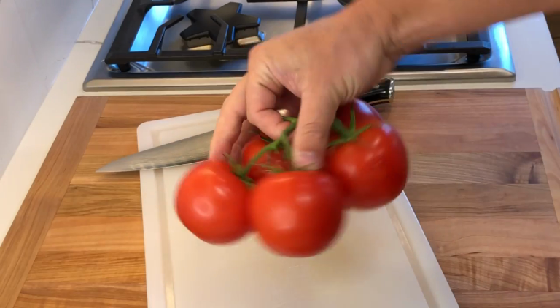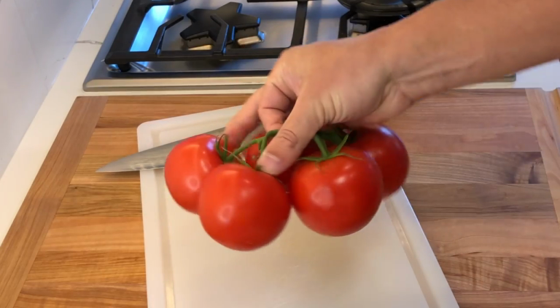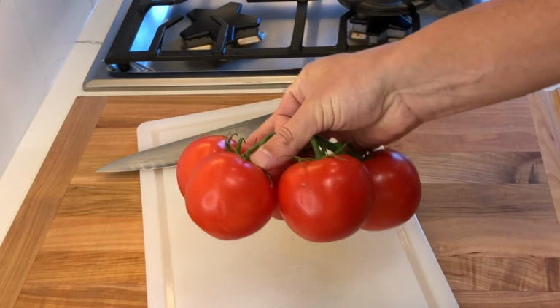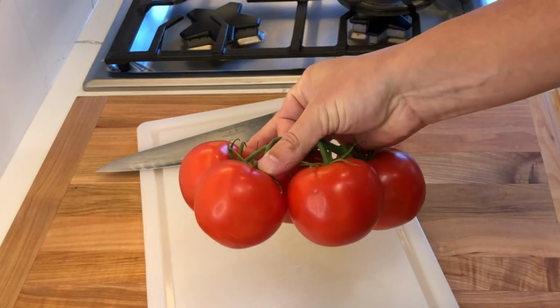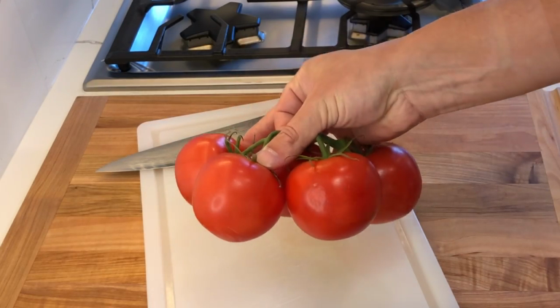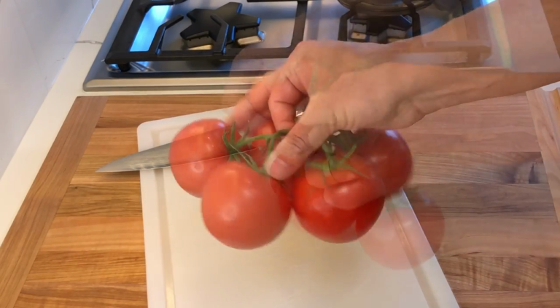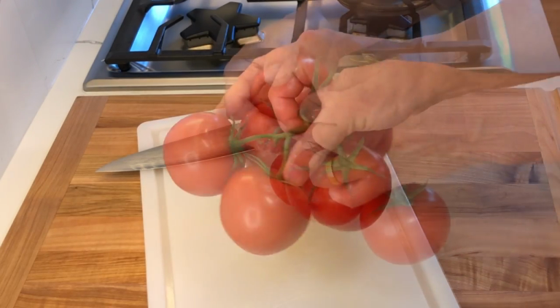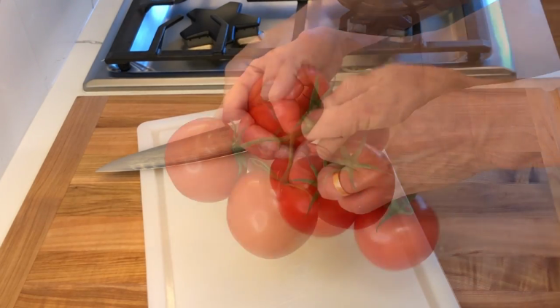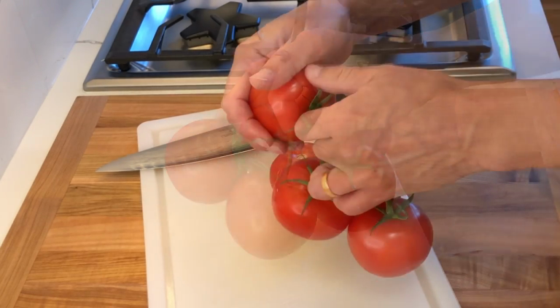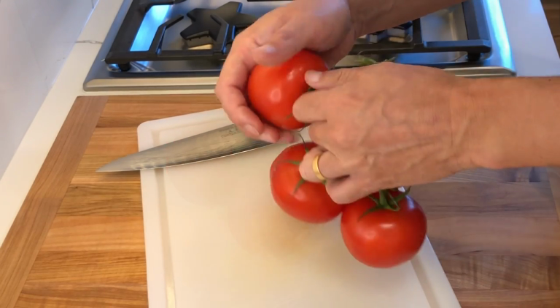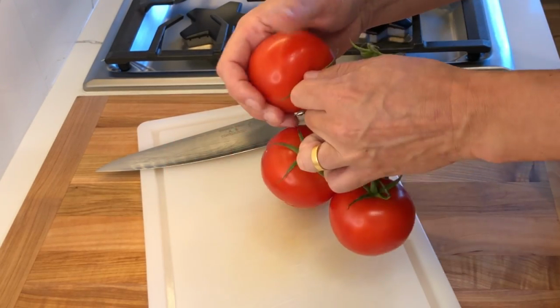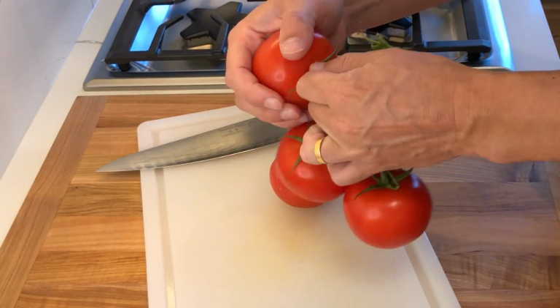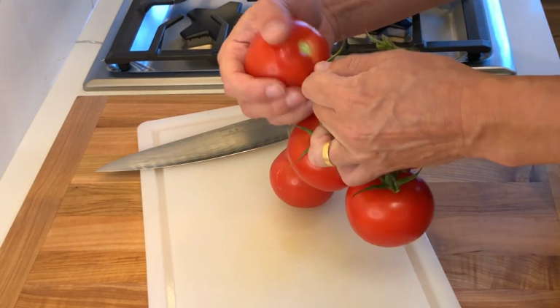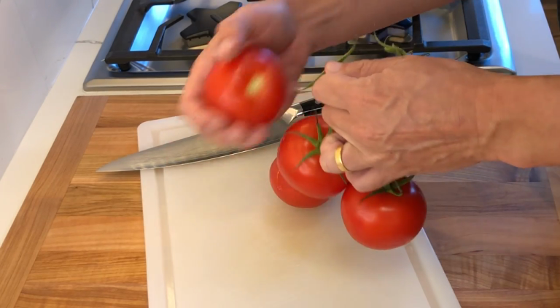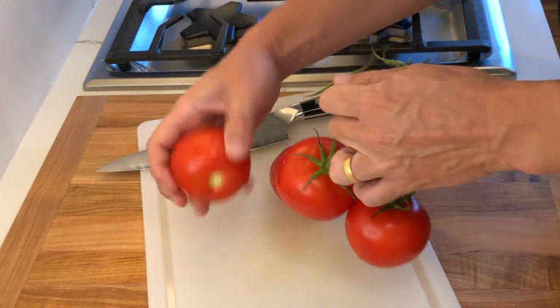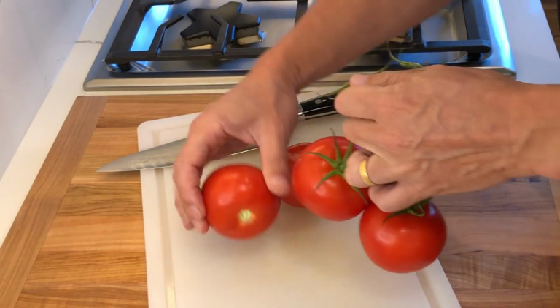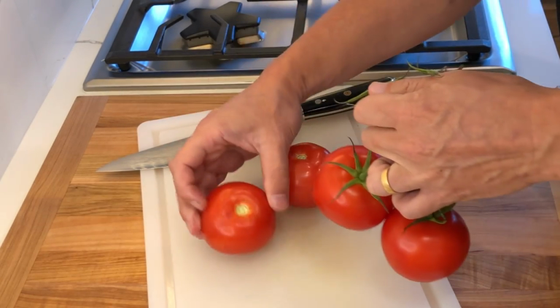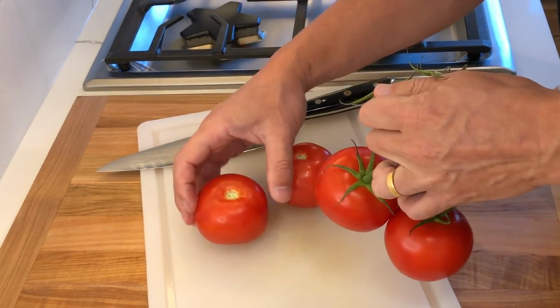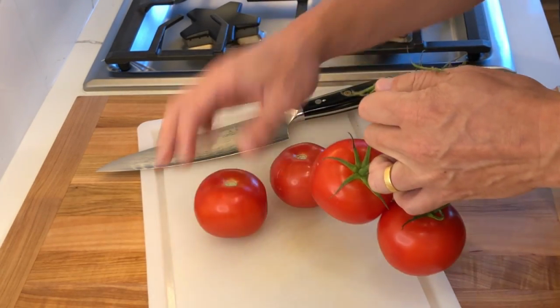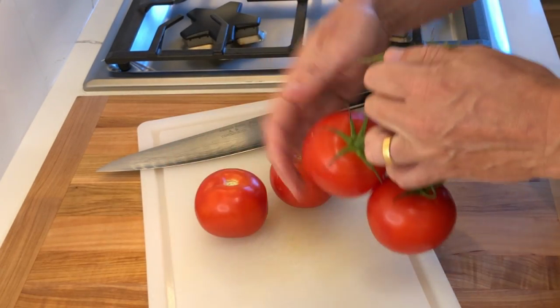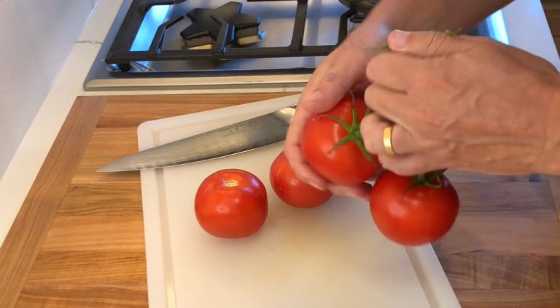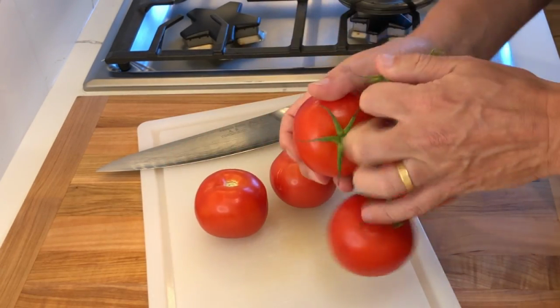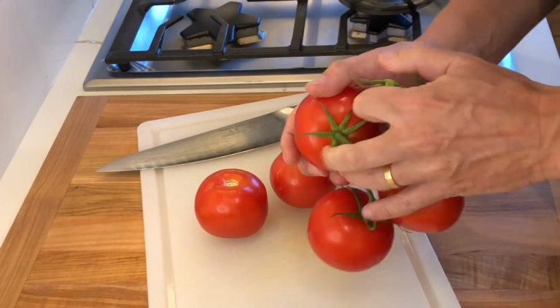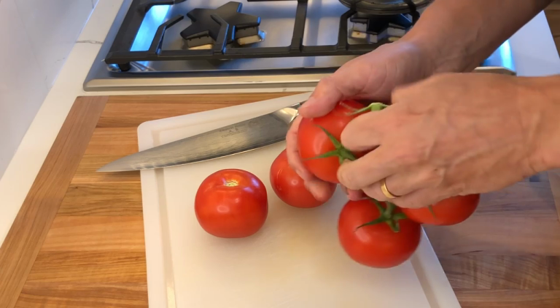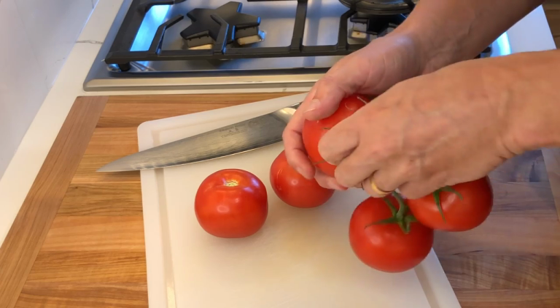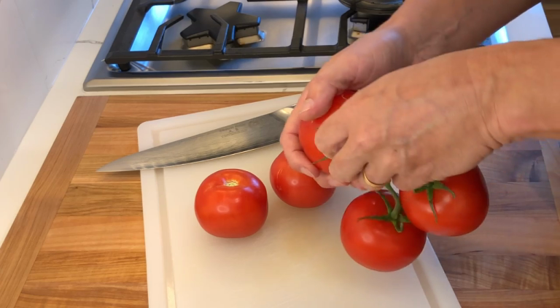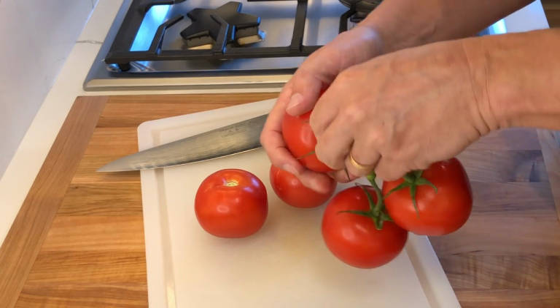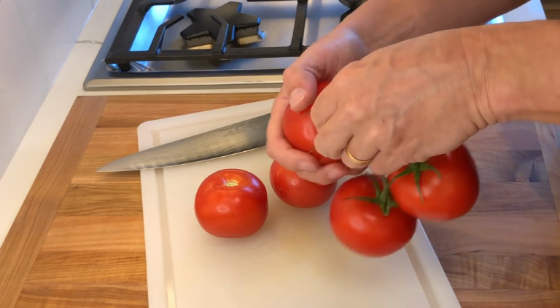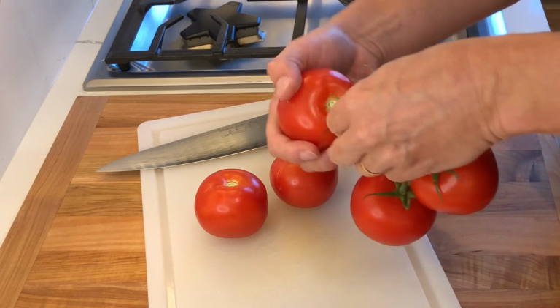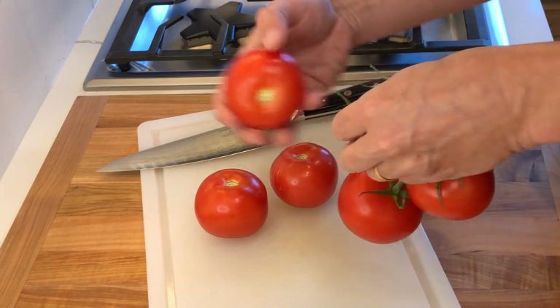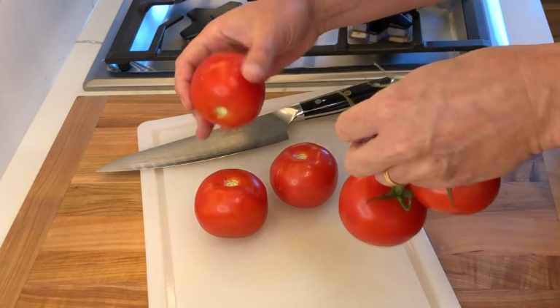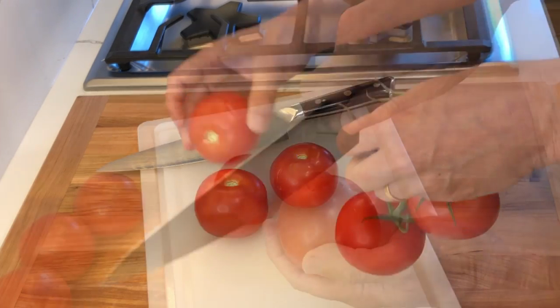I am using some beautiful vine tomatoes, but you can use any tomato of your choice.